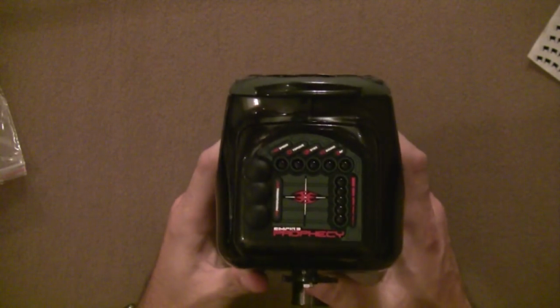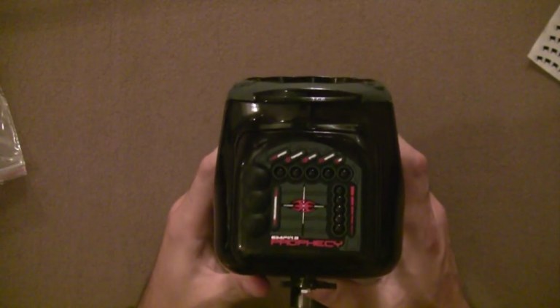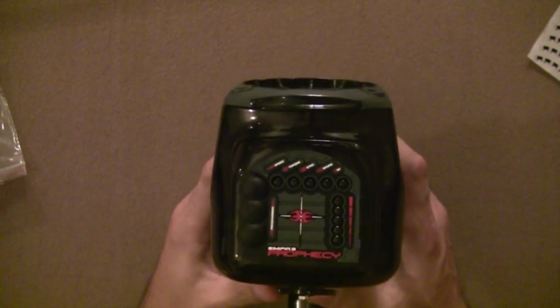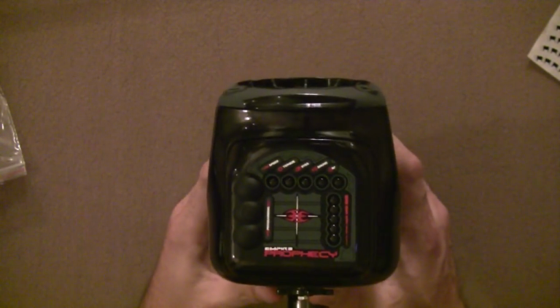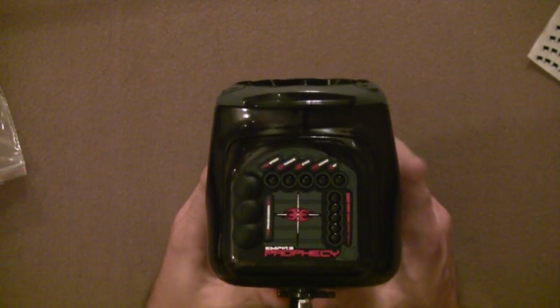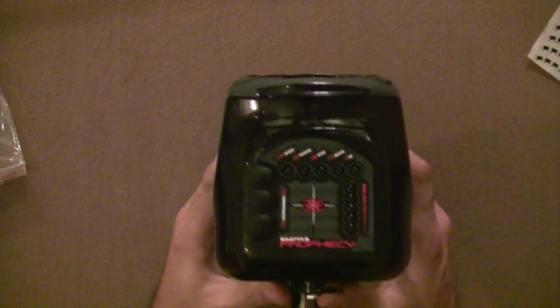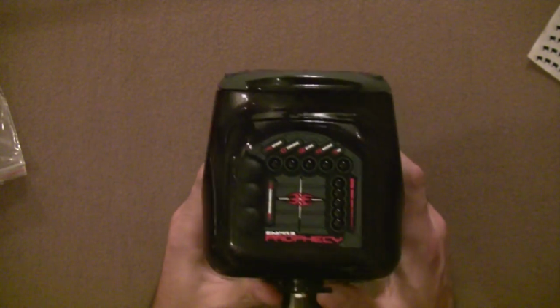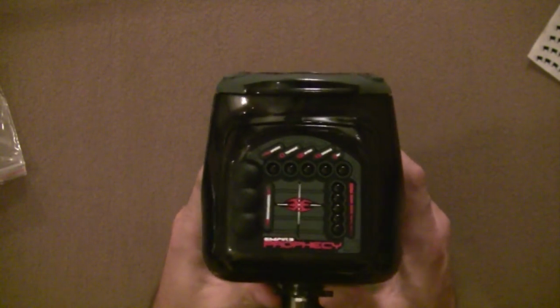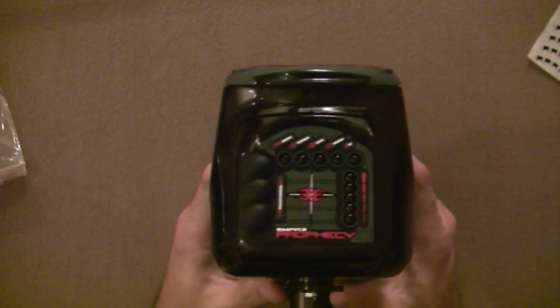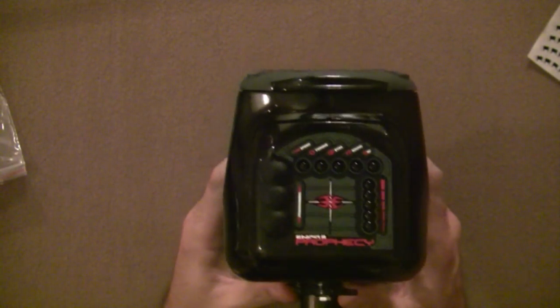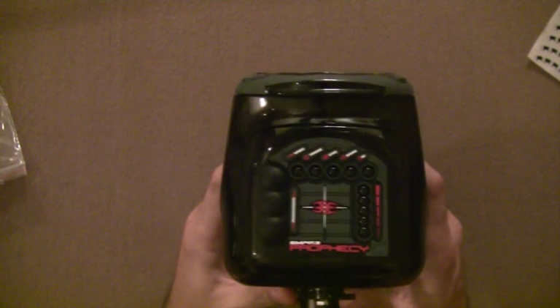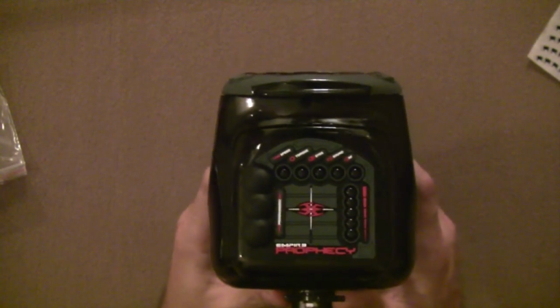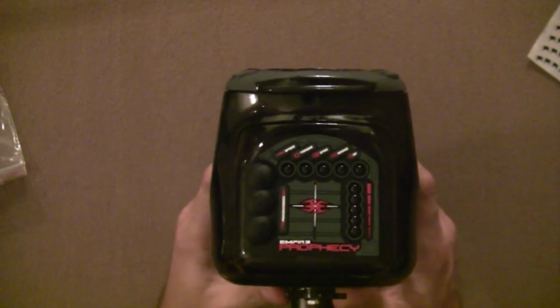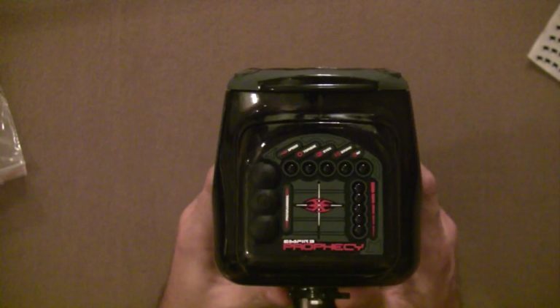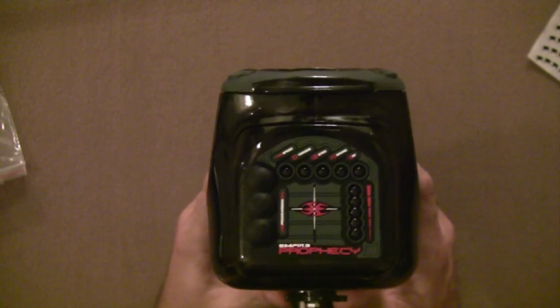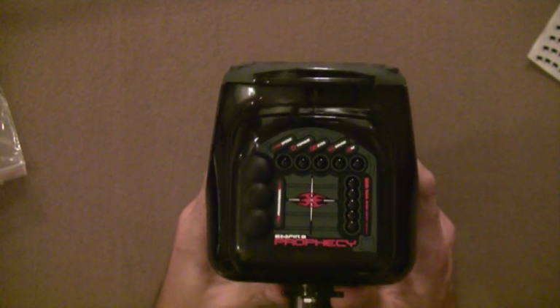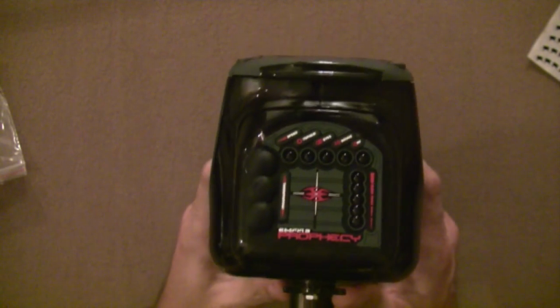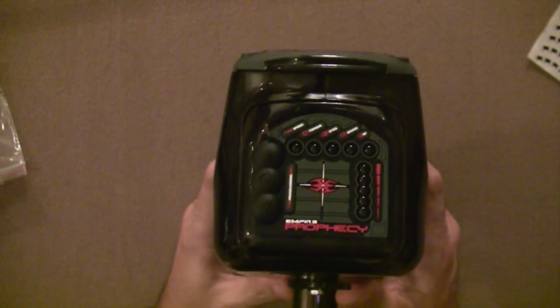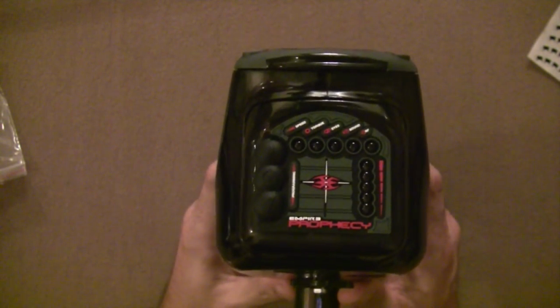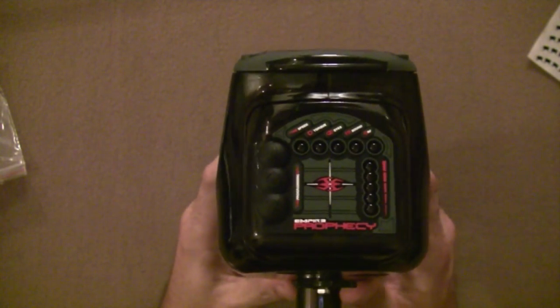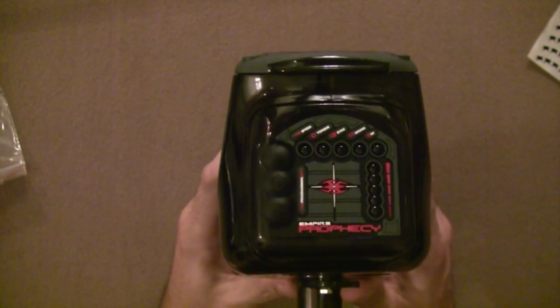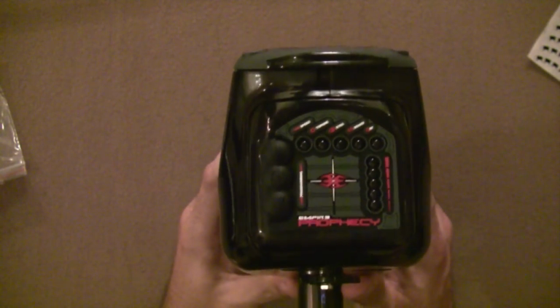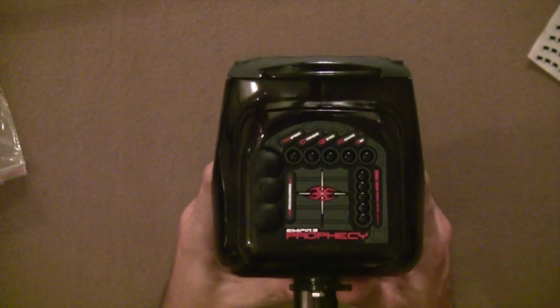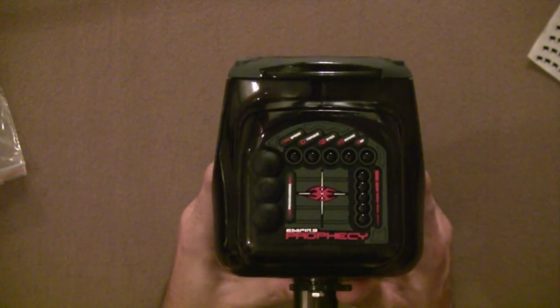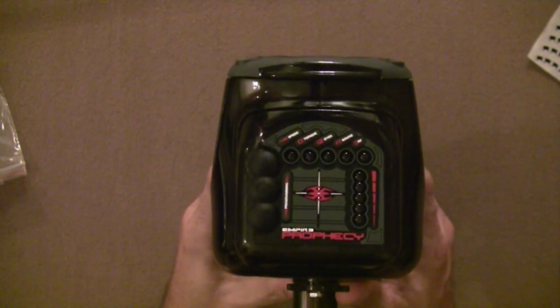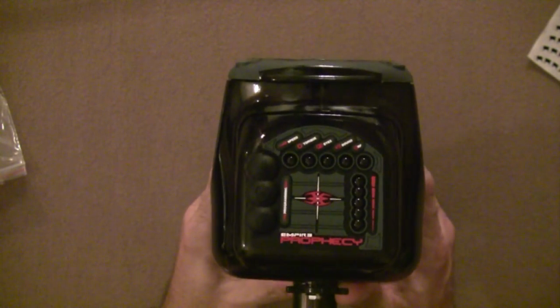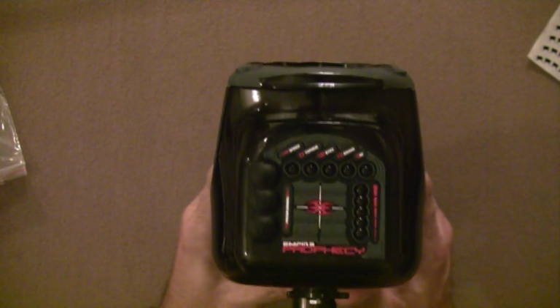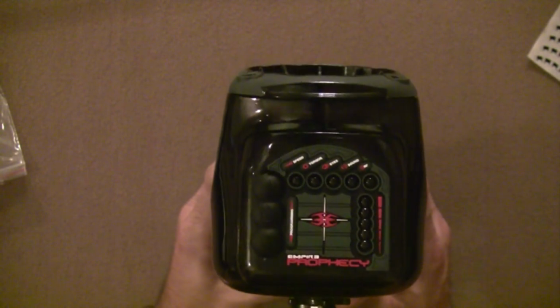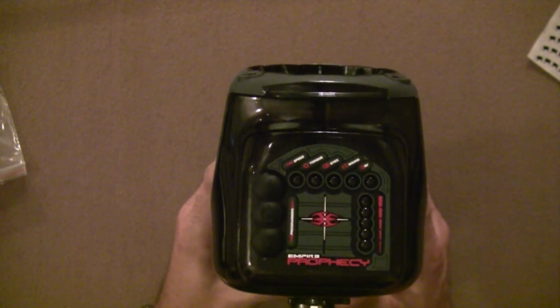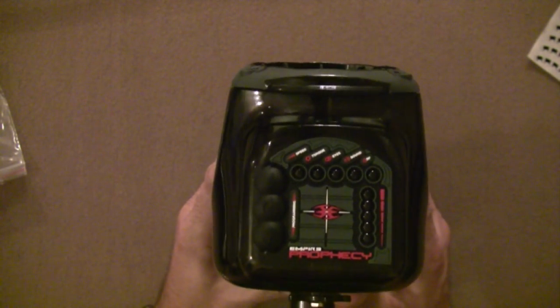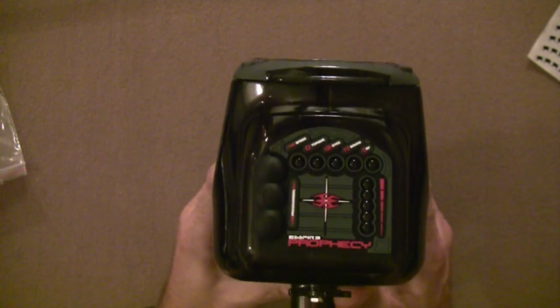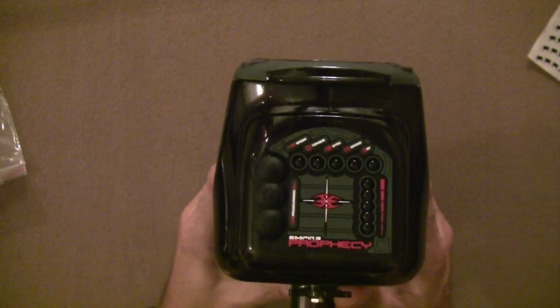This is Simon from Empire, and I'm going to show you the self-diagnostic system in the Prophecy LTD system.